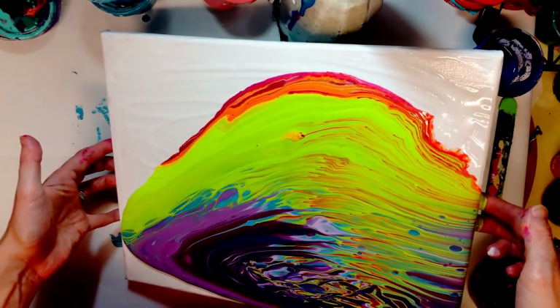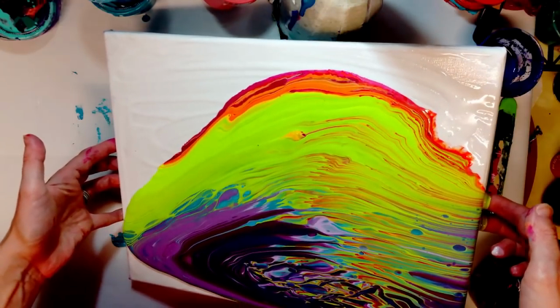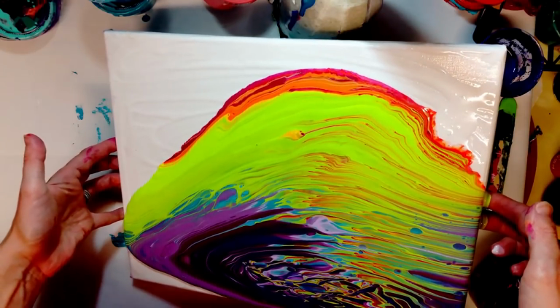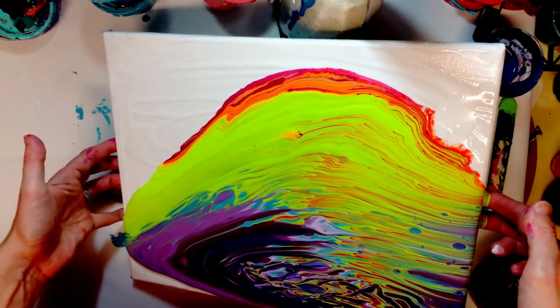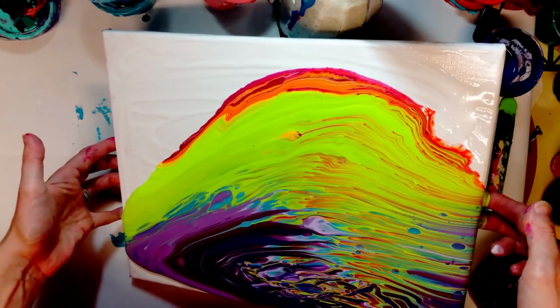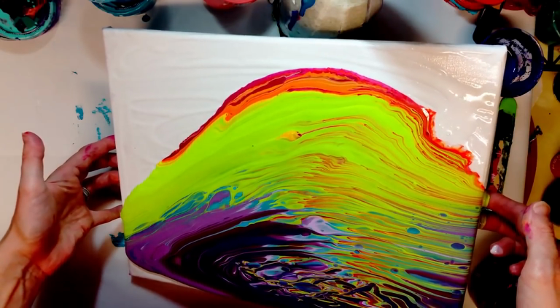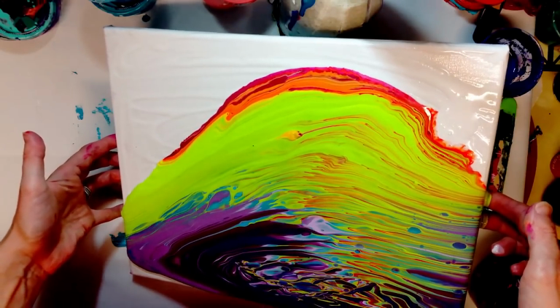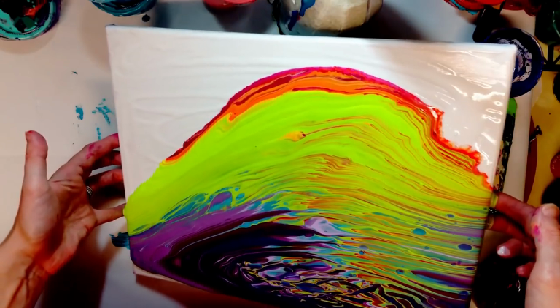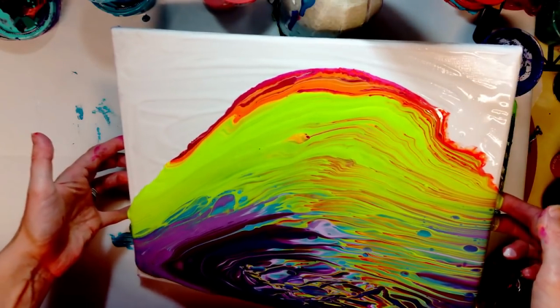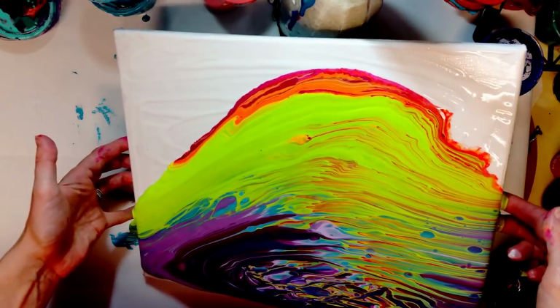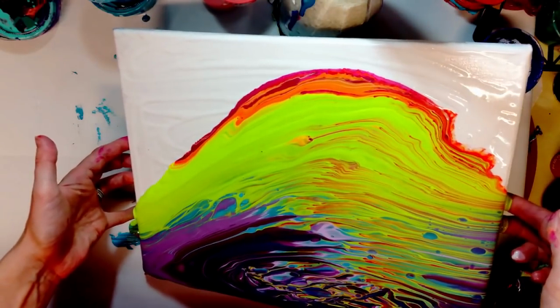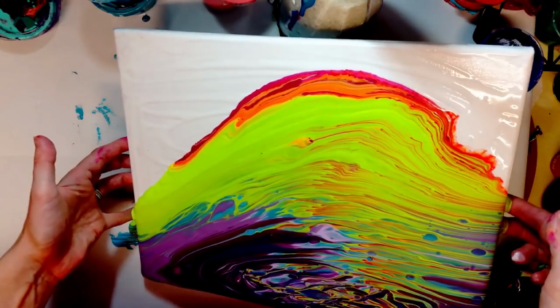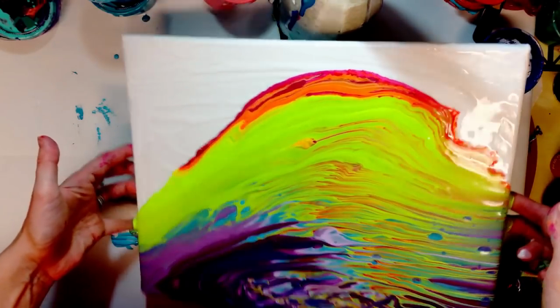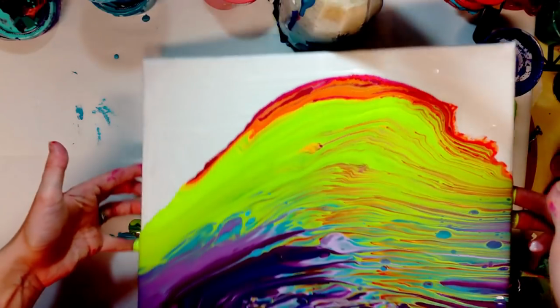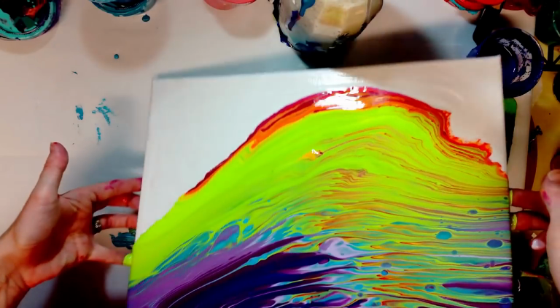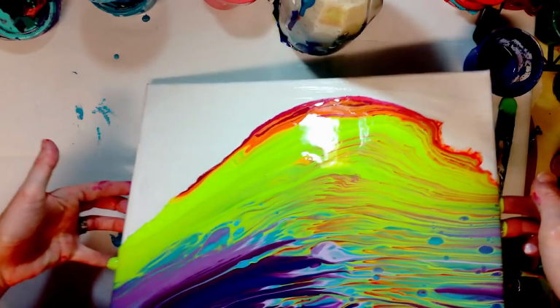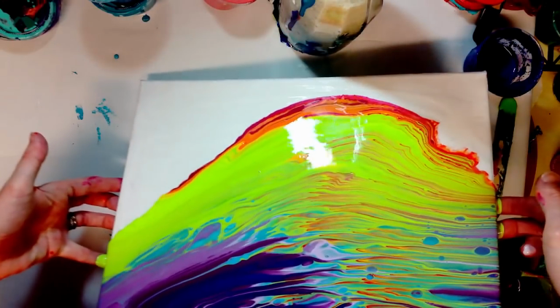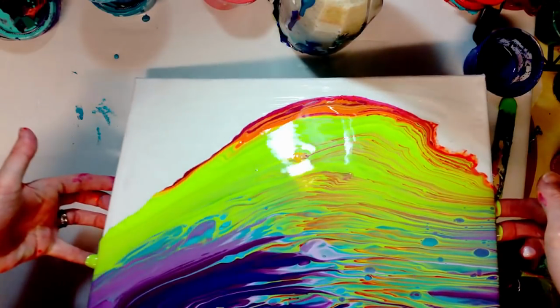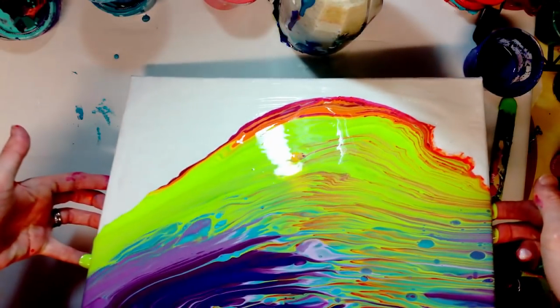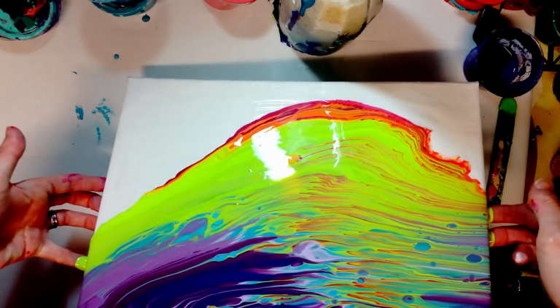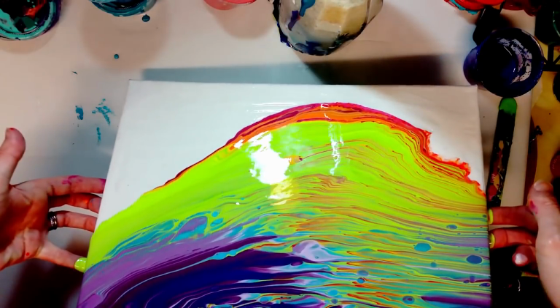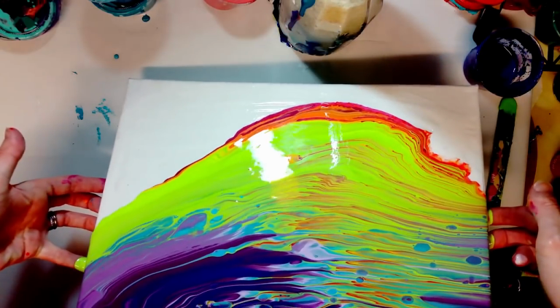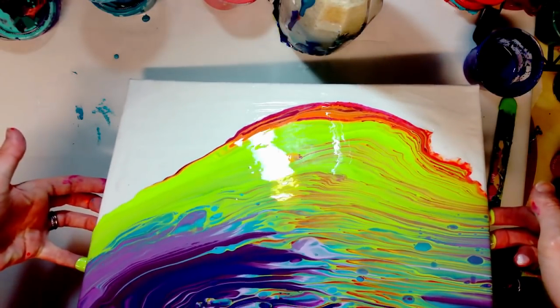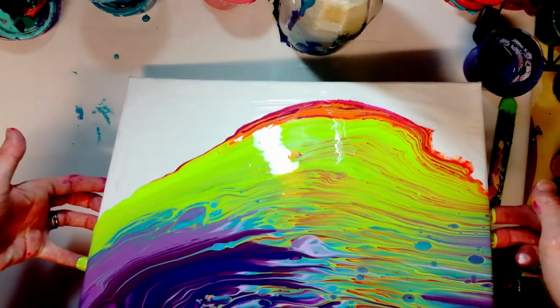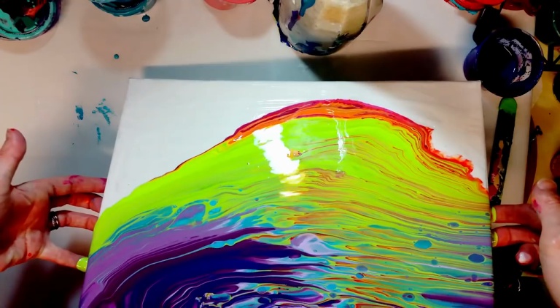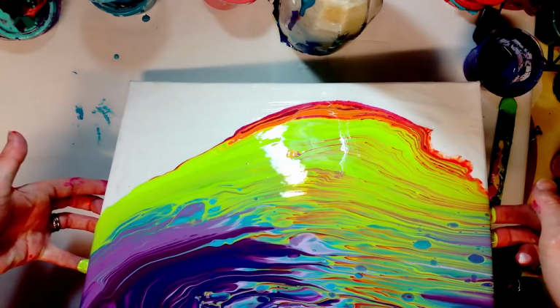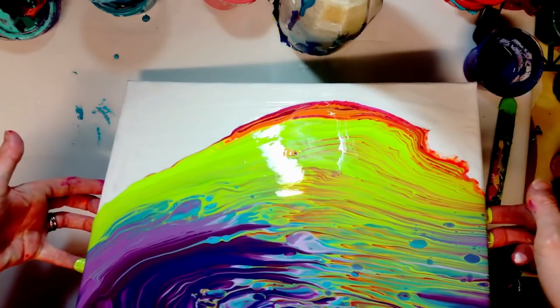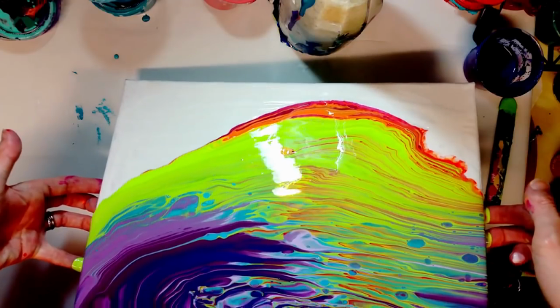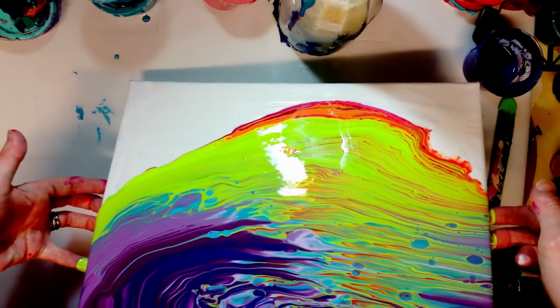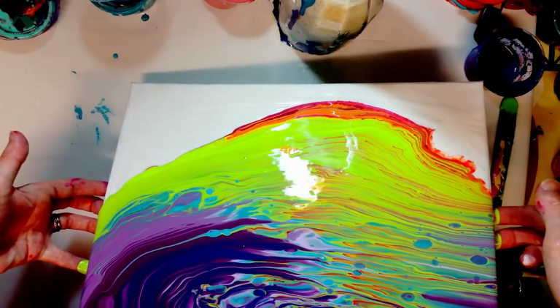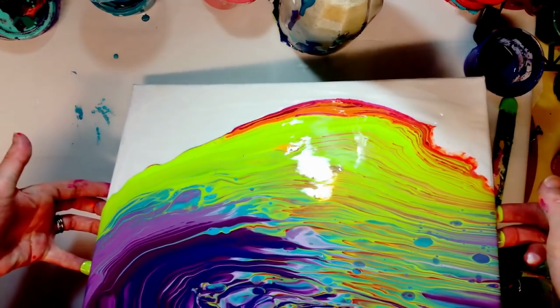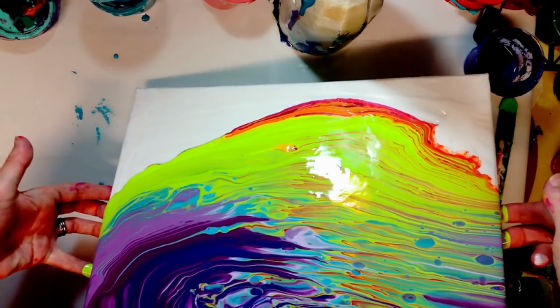Do you see any blue? I do not see any blue — isn't that funny? I had a lot of blue in there.